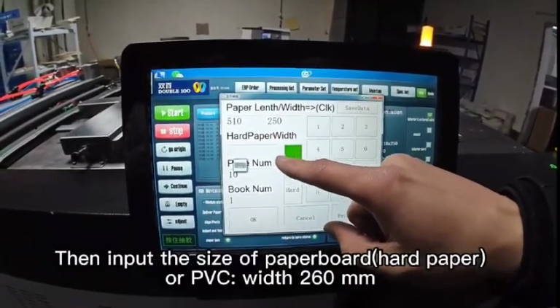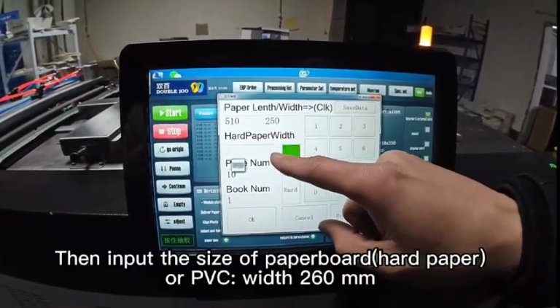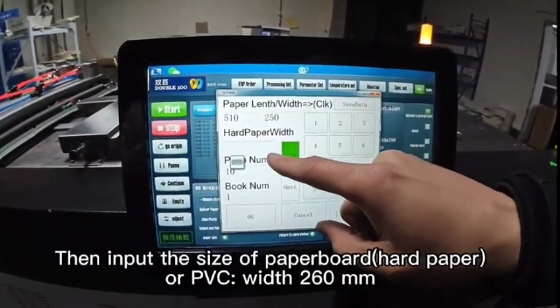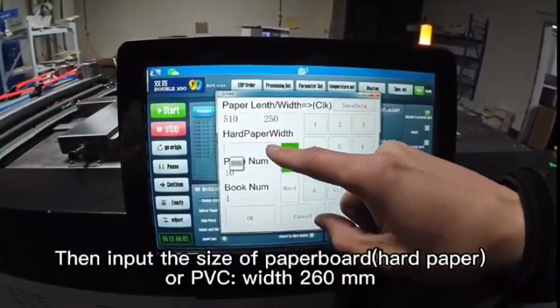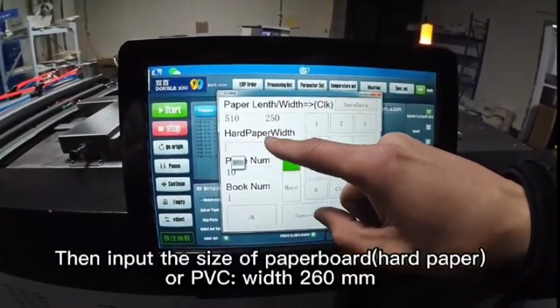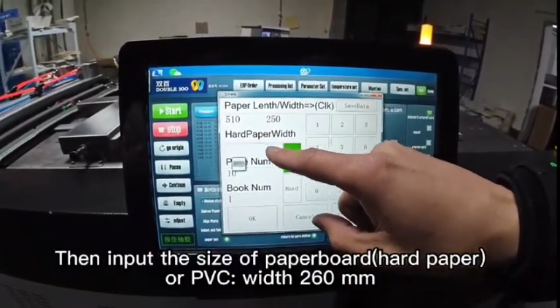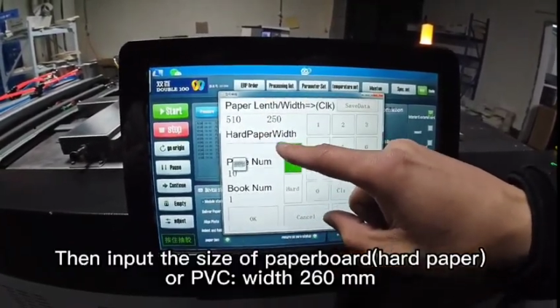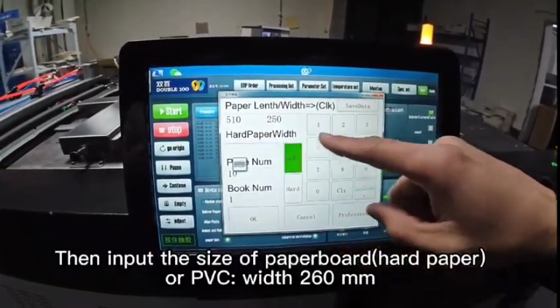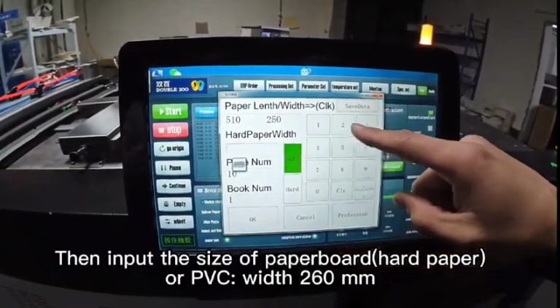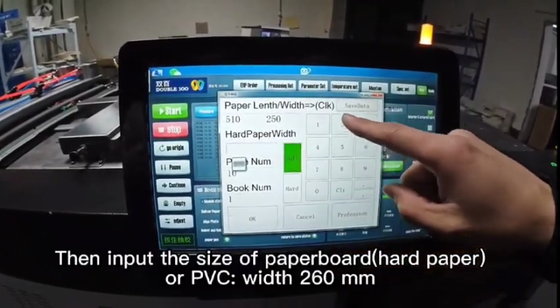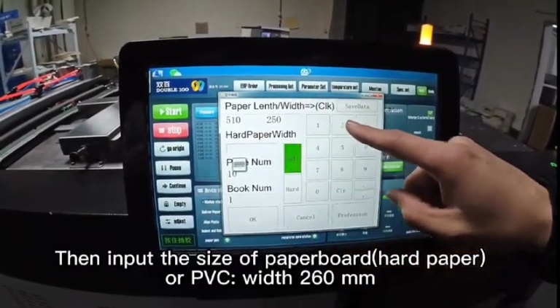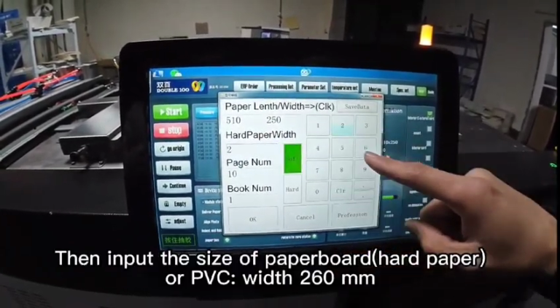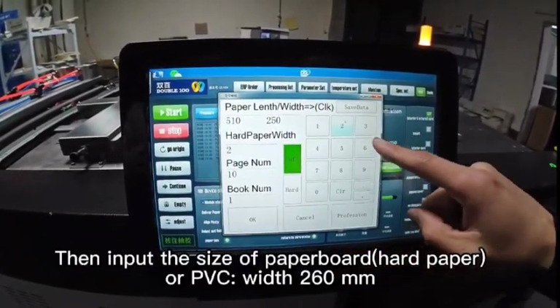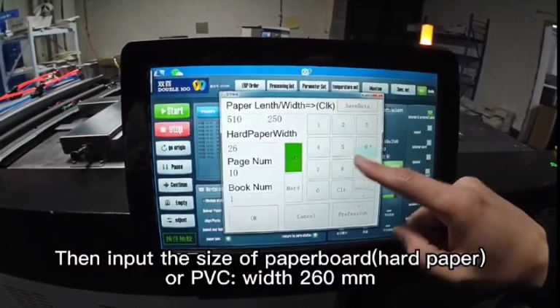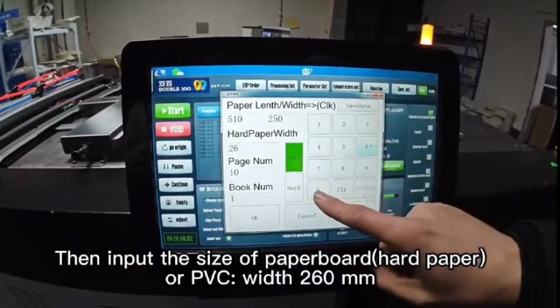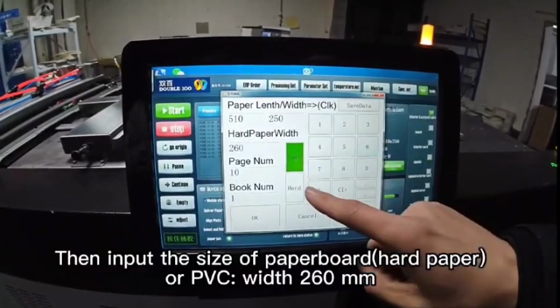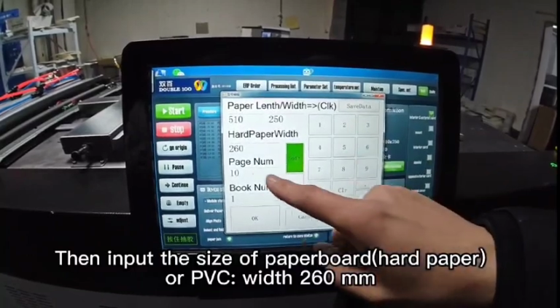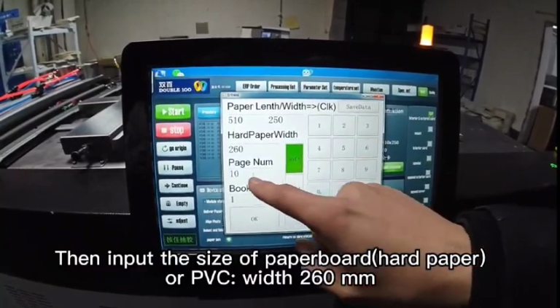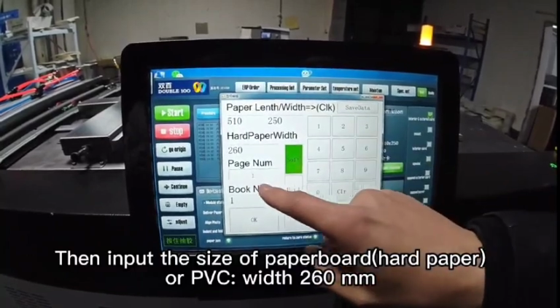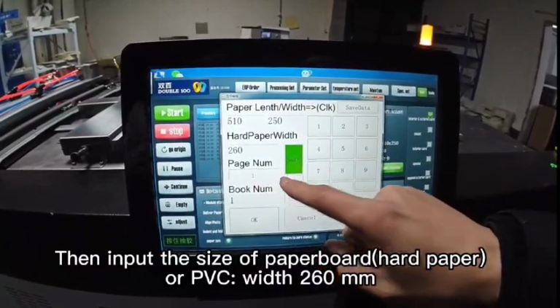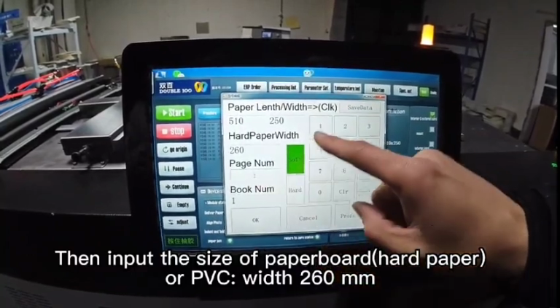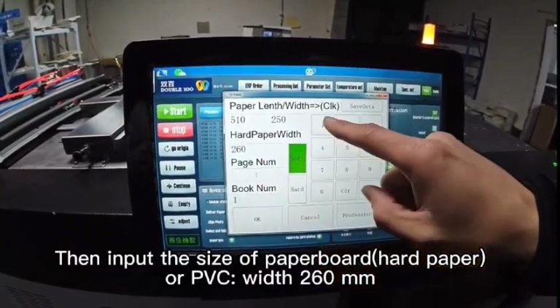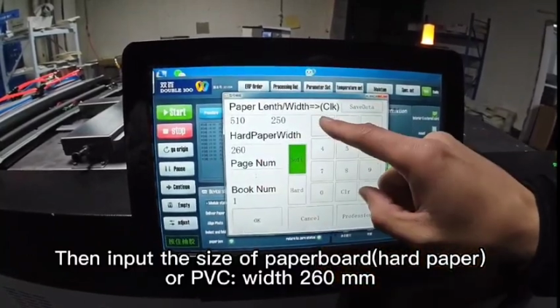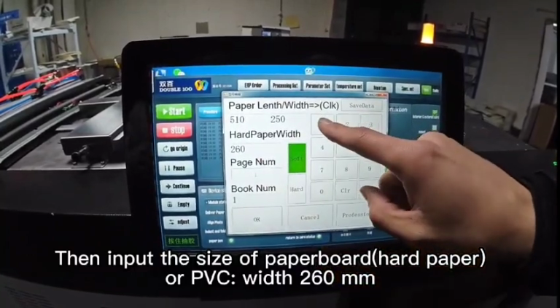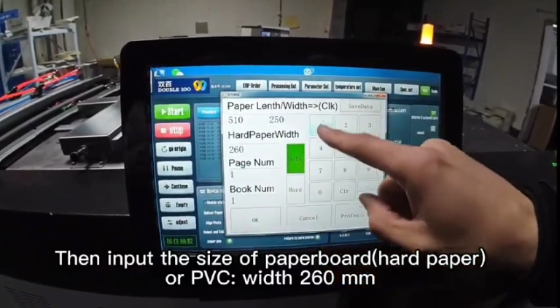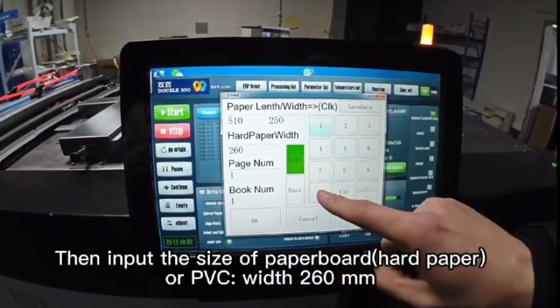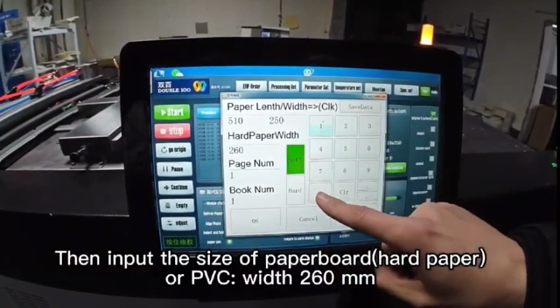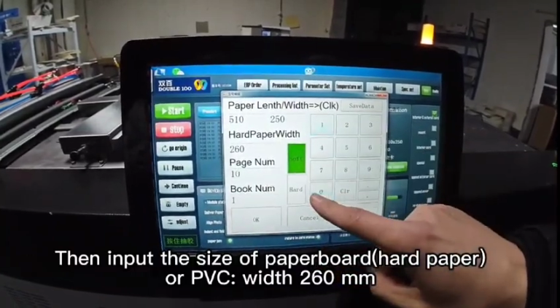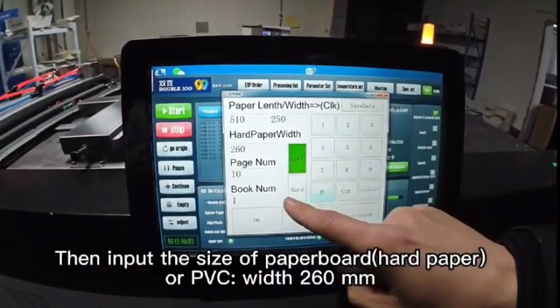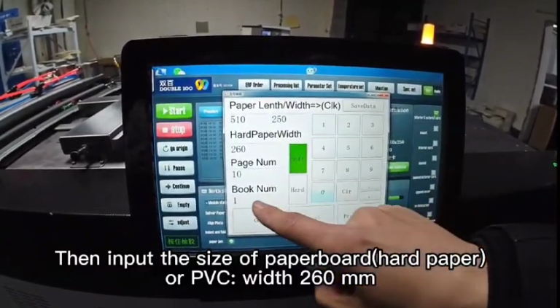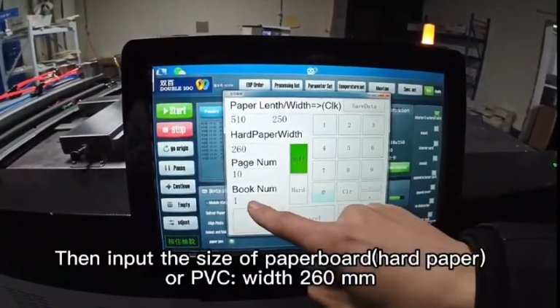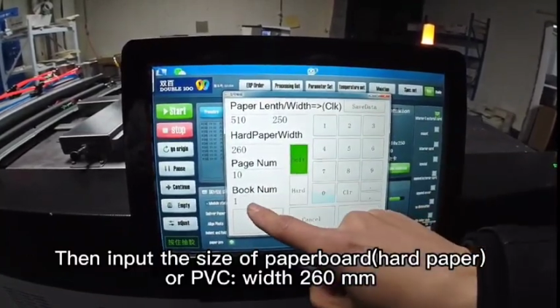Then input the size of the paper board, or PVC: width 260 mm.